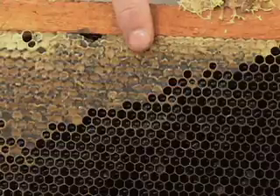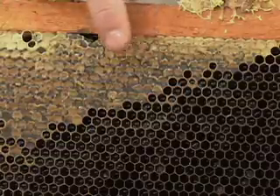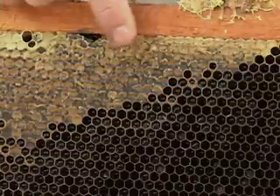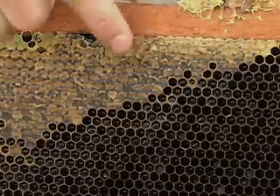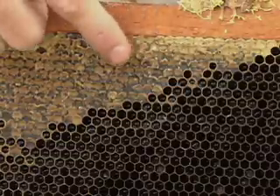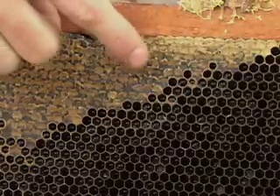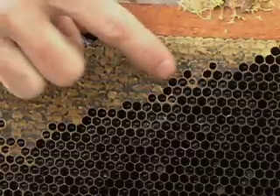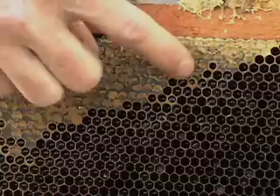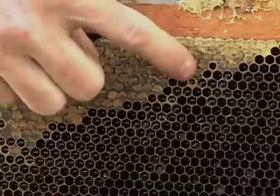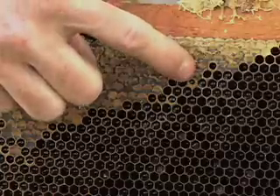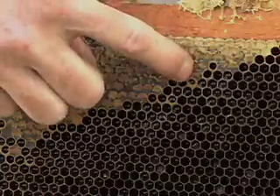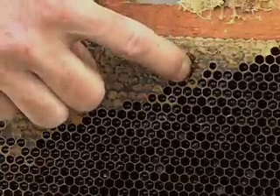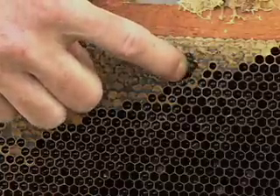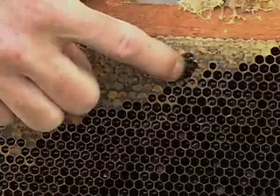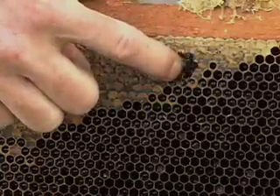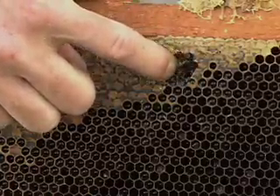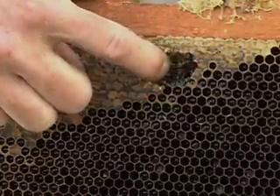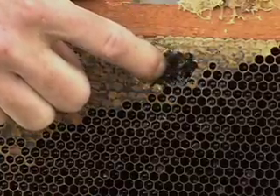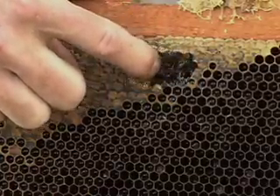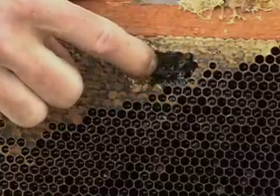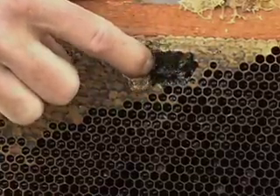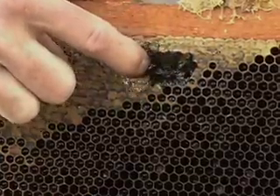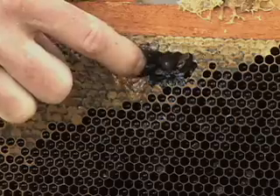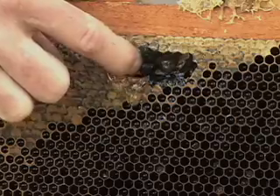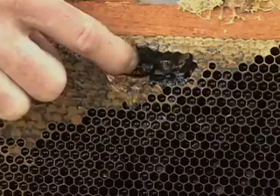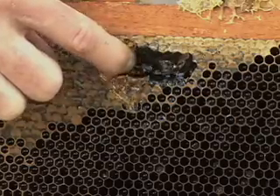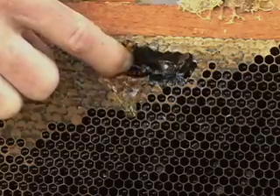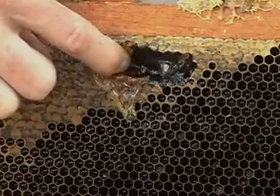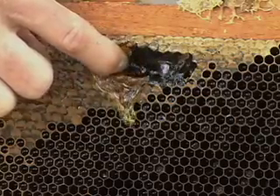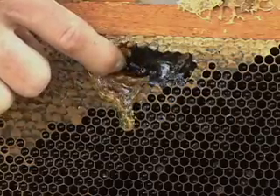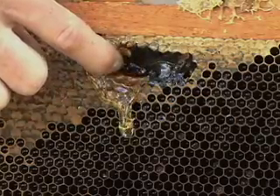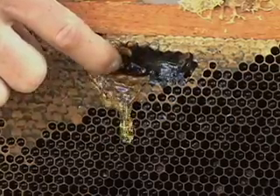So in fact, when you scratch off the cappings, you'll see that we can expose the ripe honey.